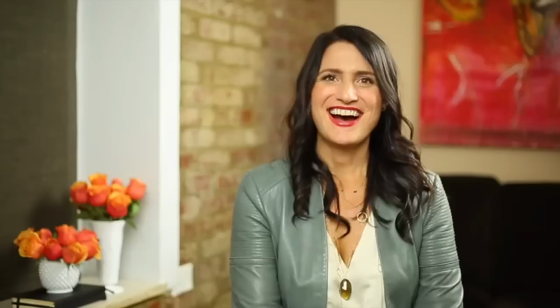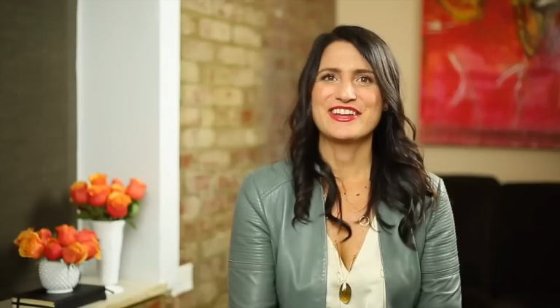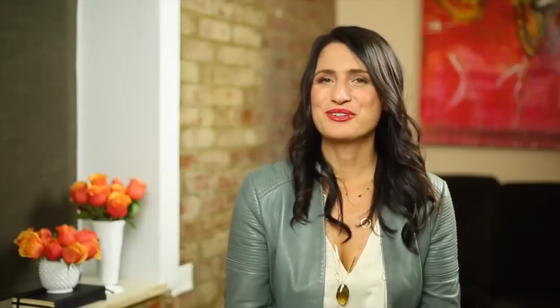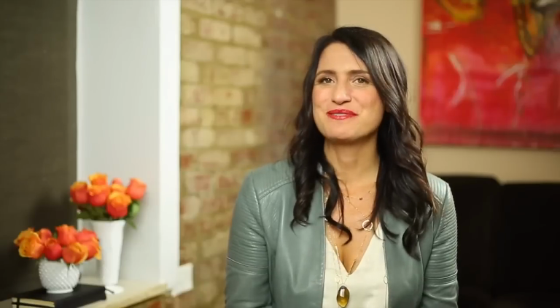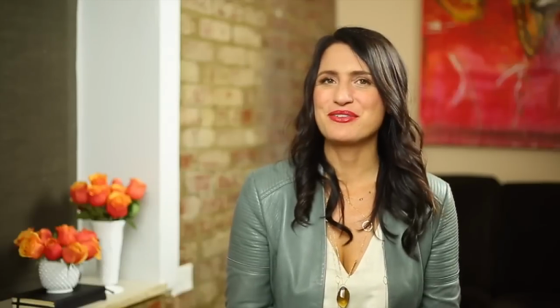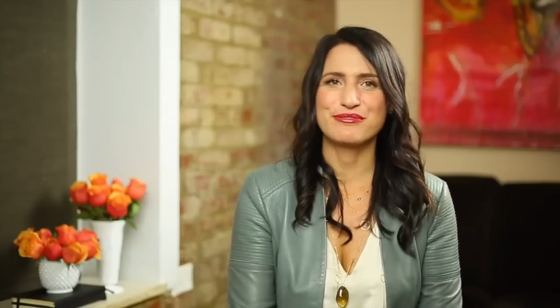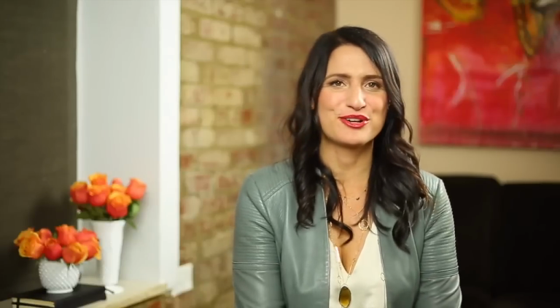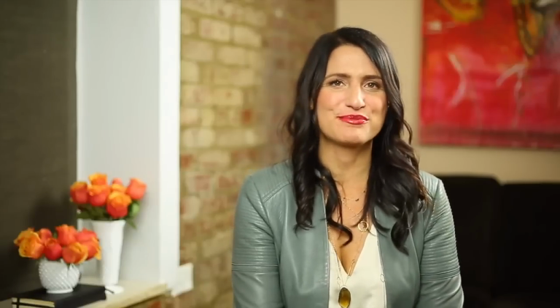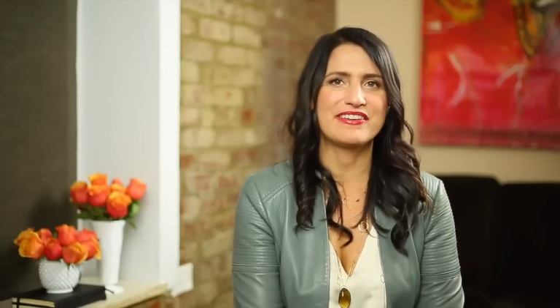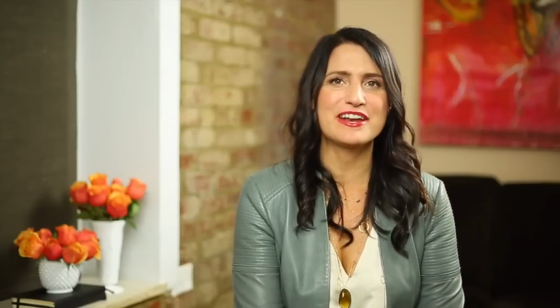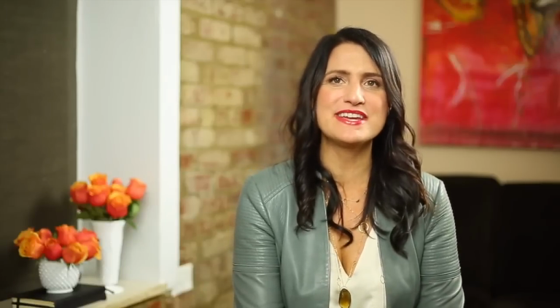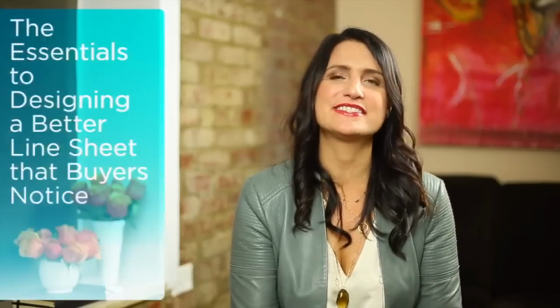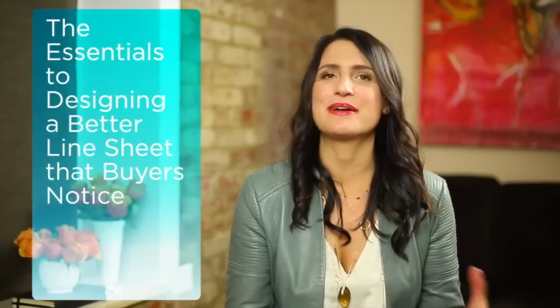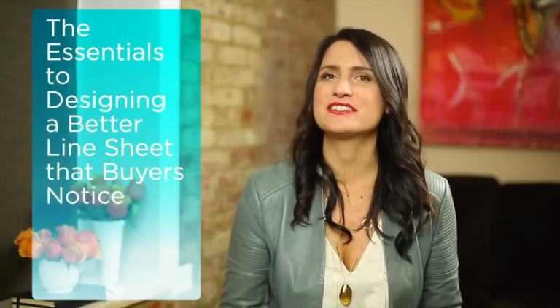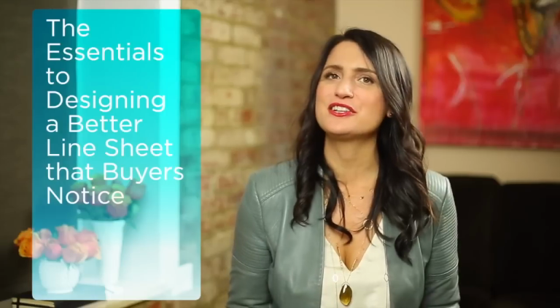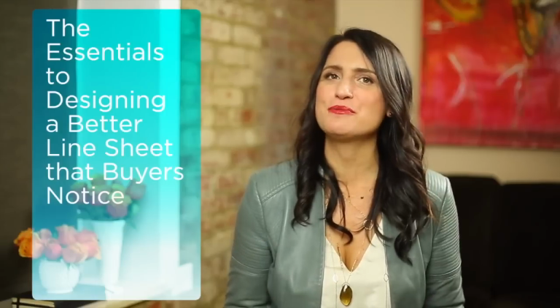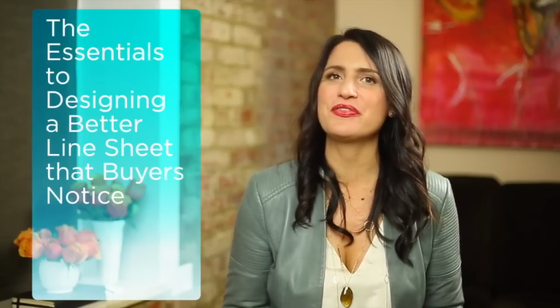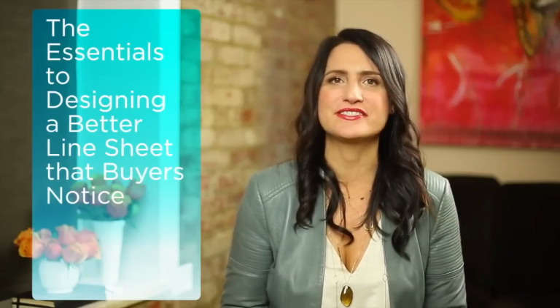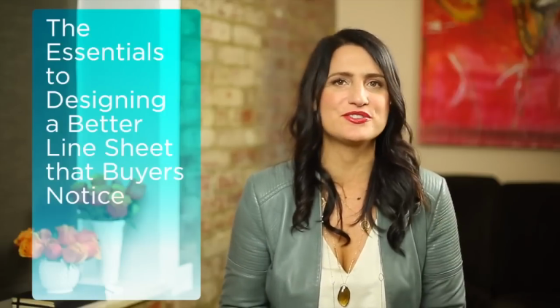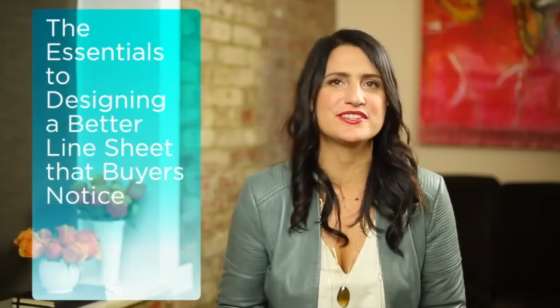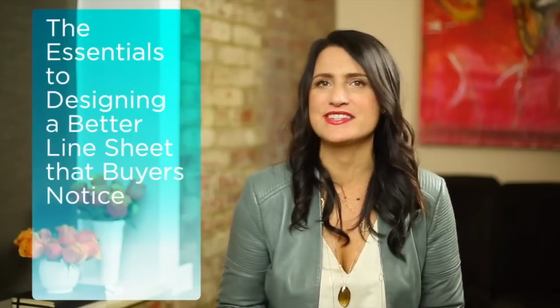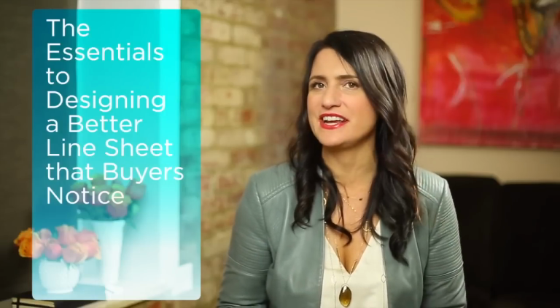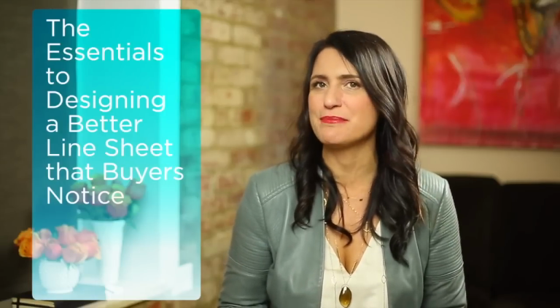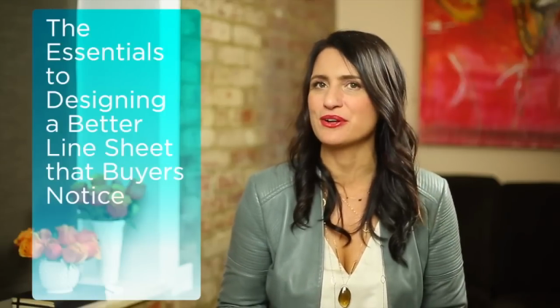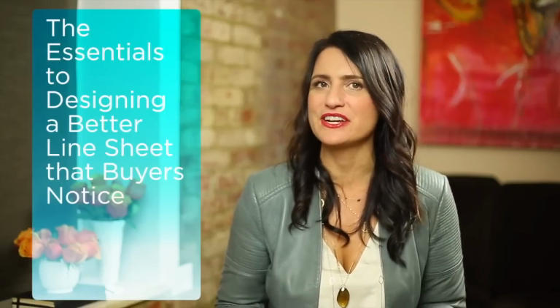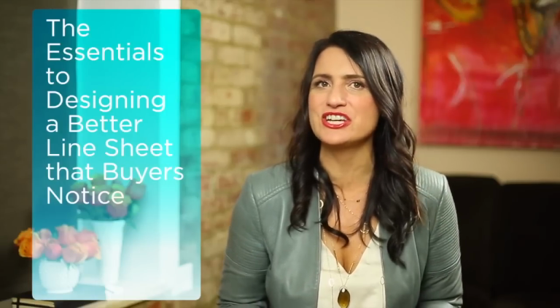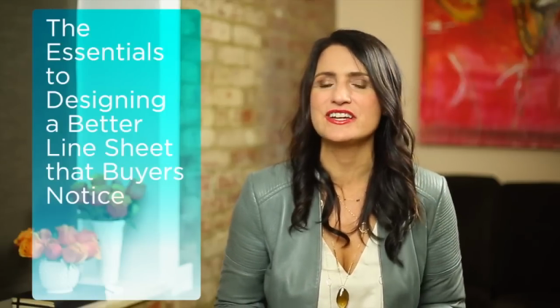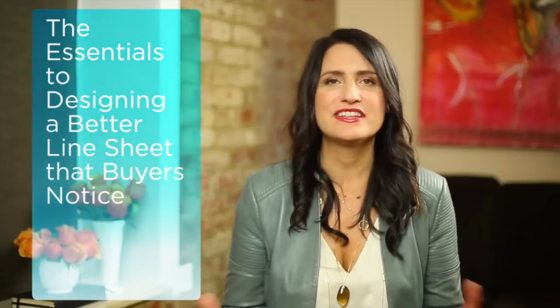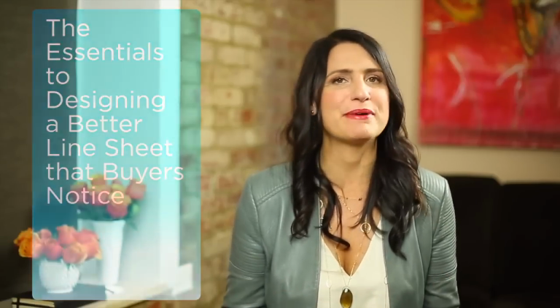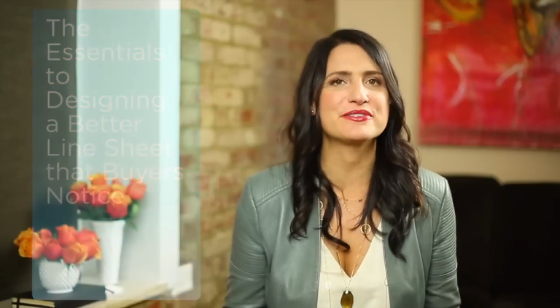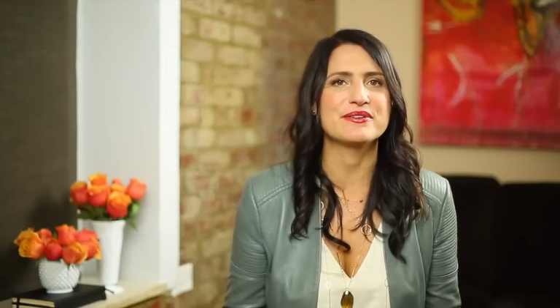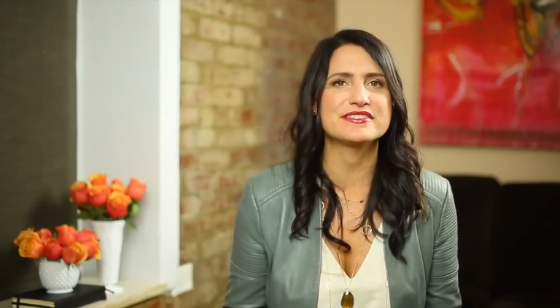Hi there, I'm Tracy Matthews of Flourish and Thrive Academy, and today I'm going to talk to you about the essentials to designing a better line sheet that buyers notice.